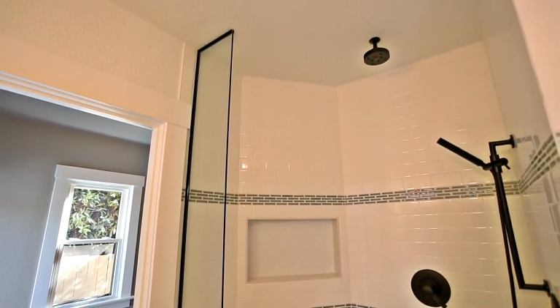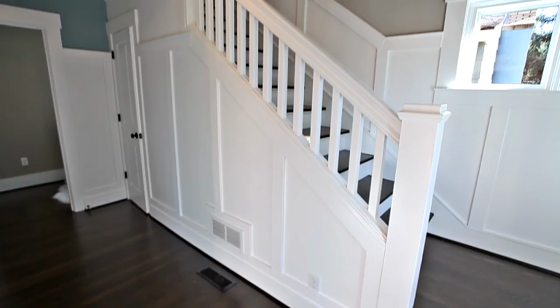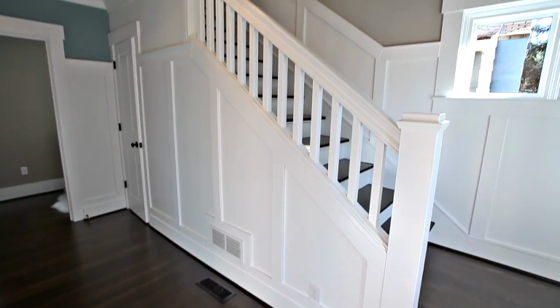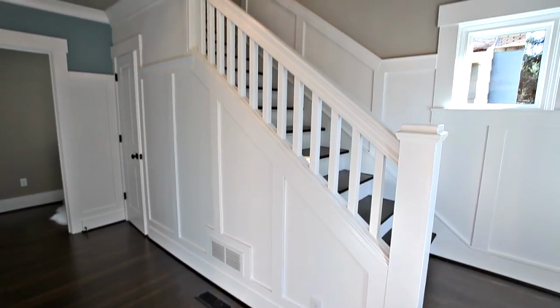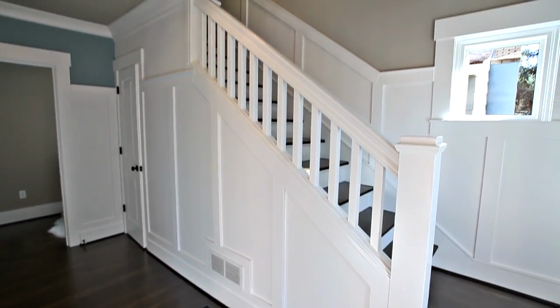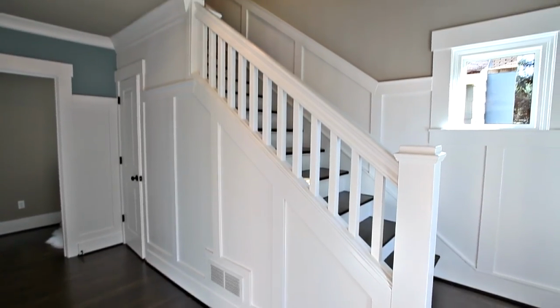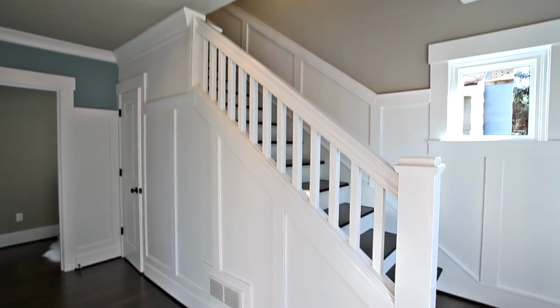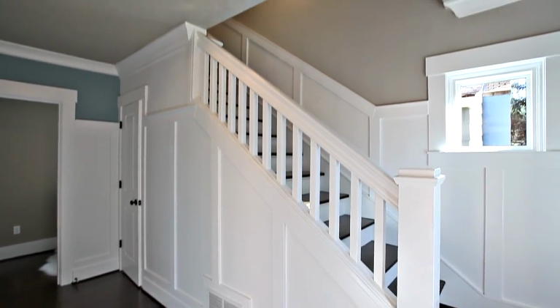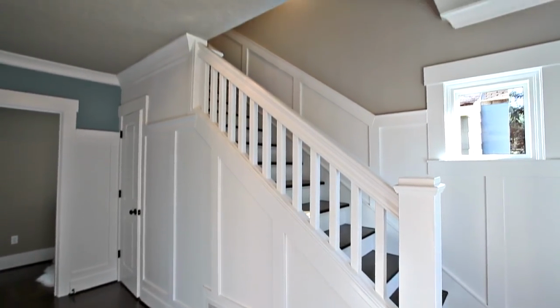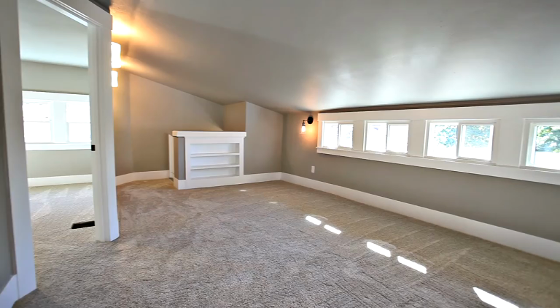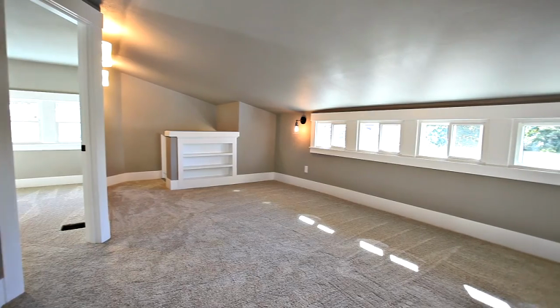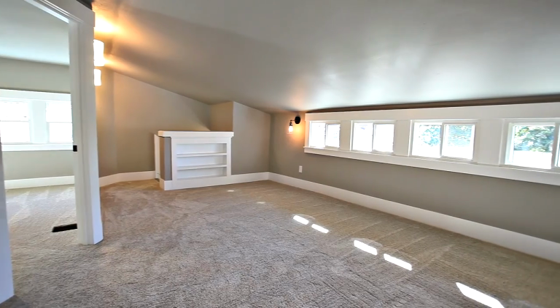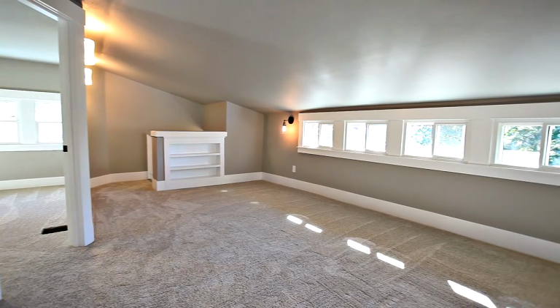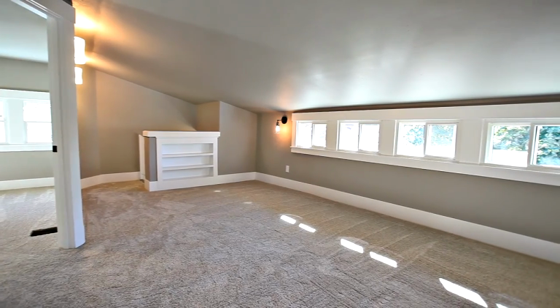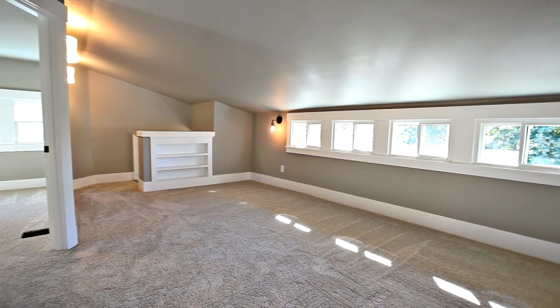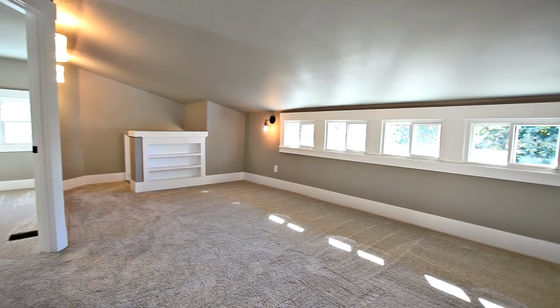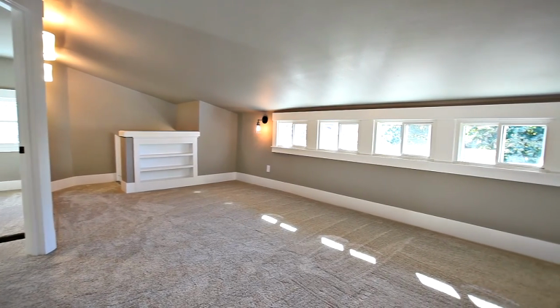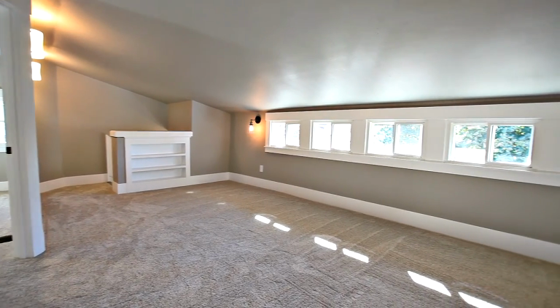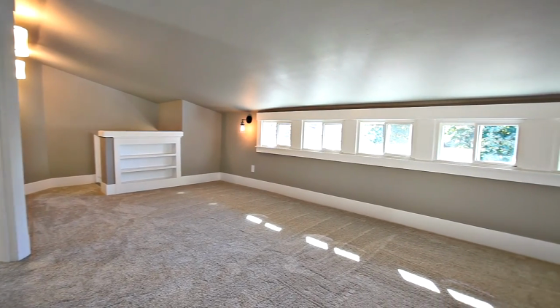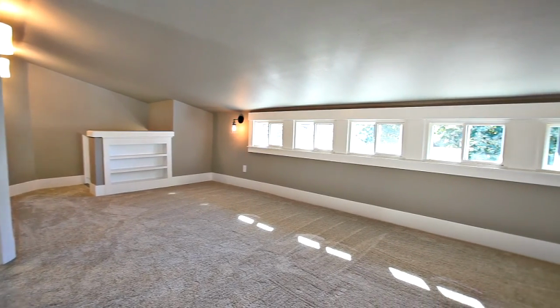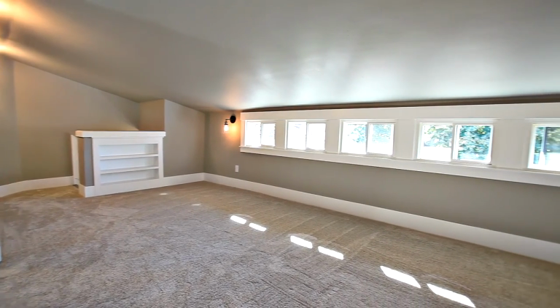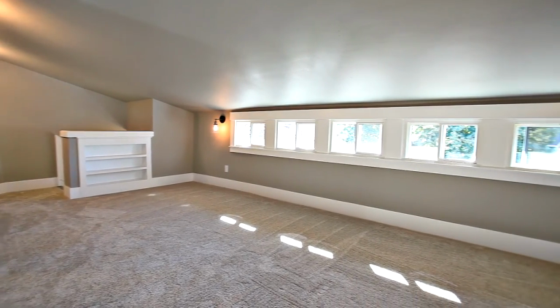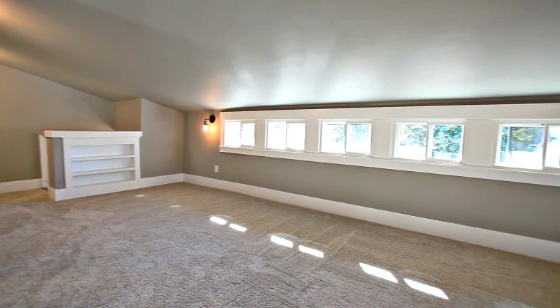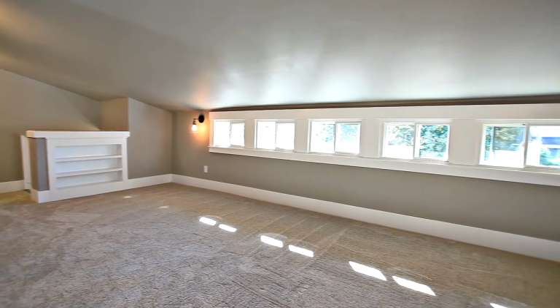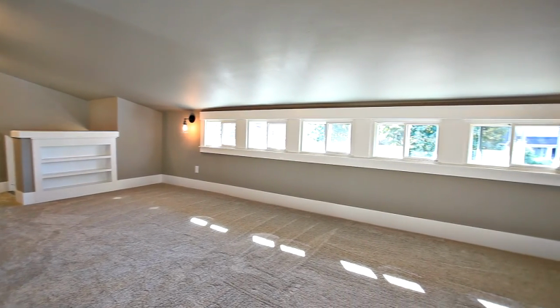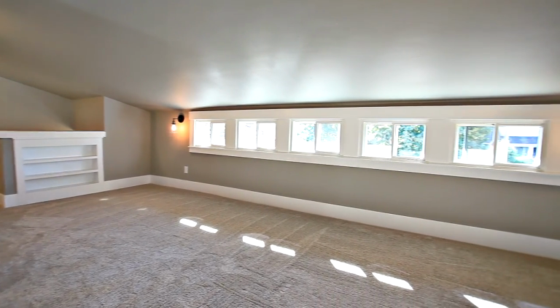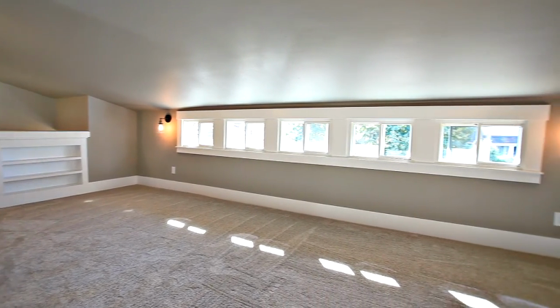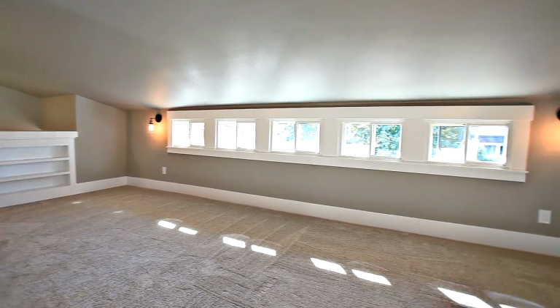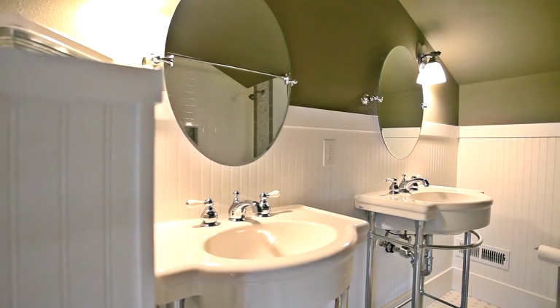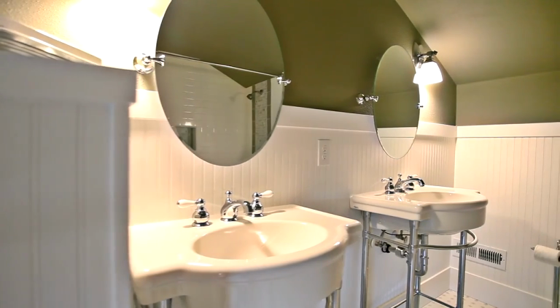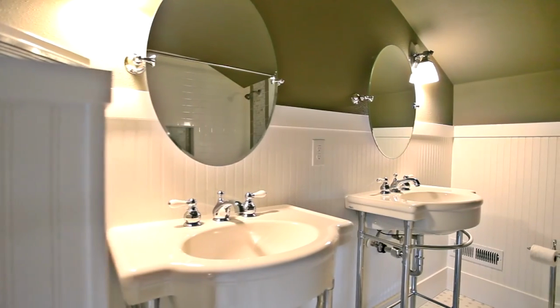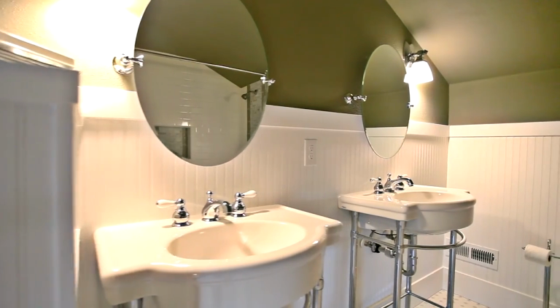On the upper level you'll find a large loft style bonus room plus two bedrooms and a full bath.